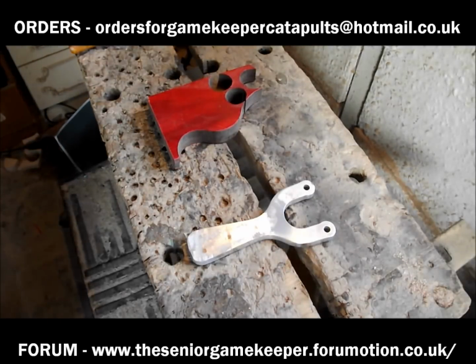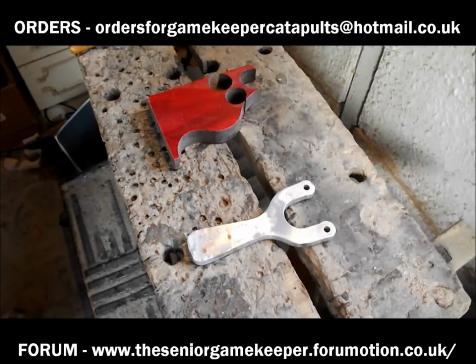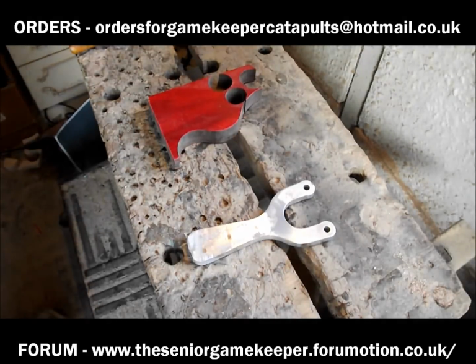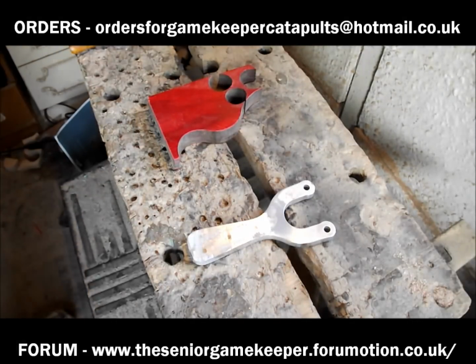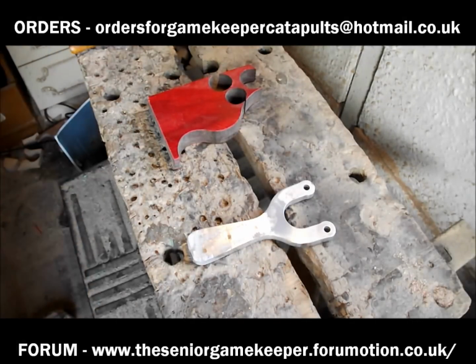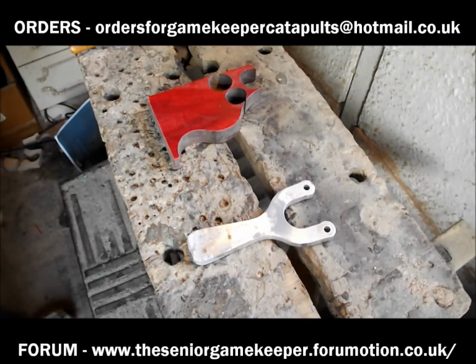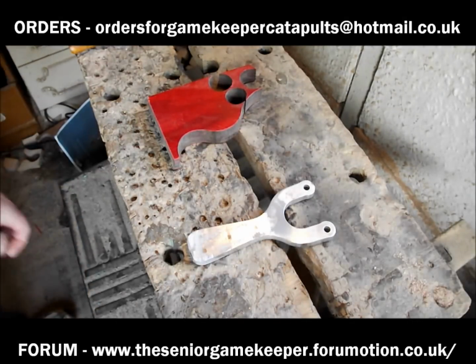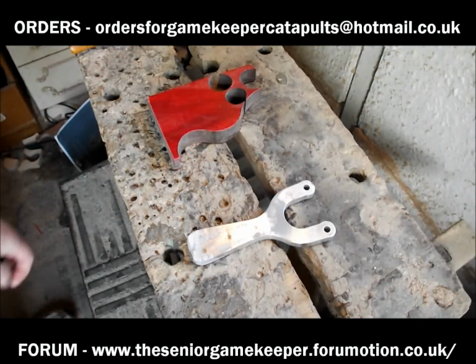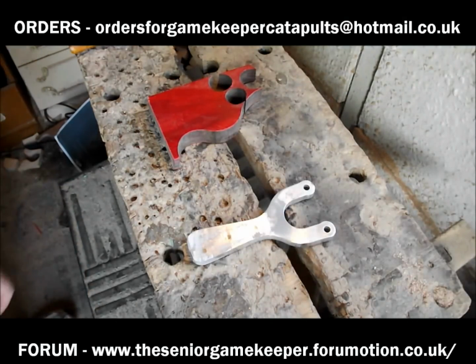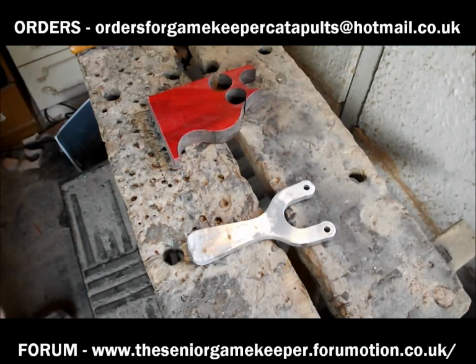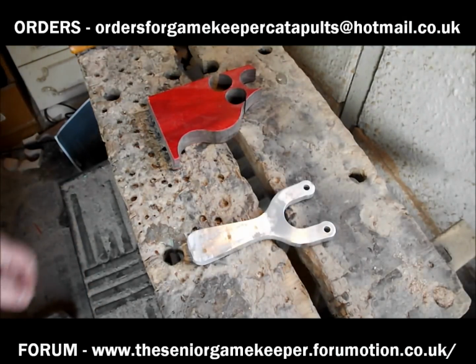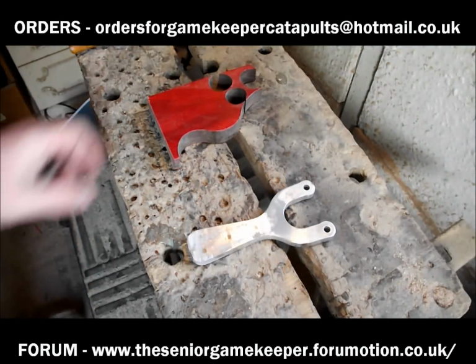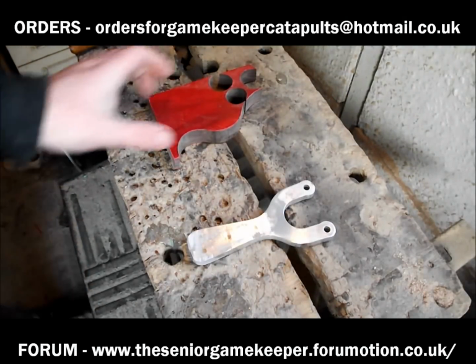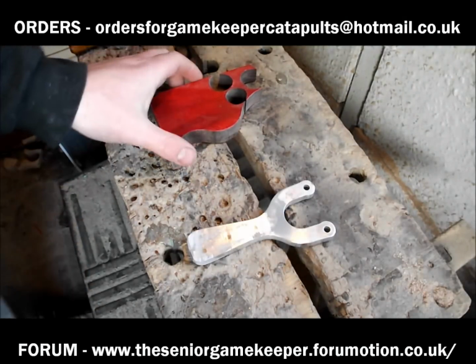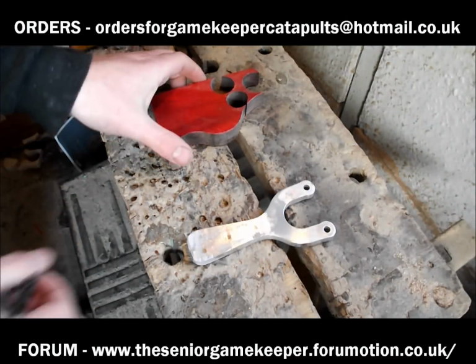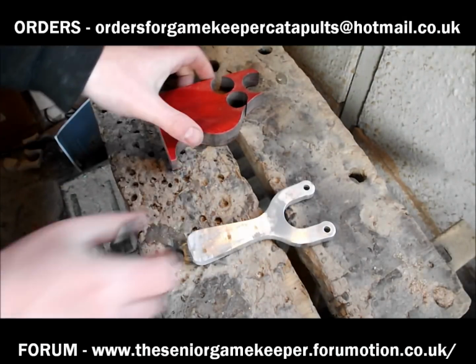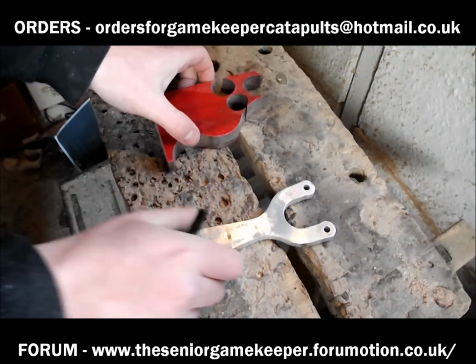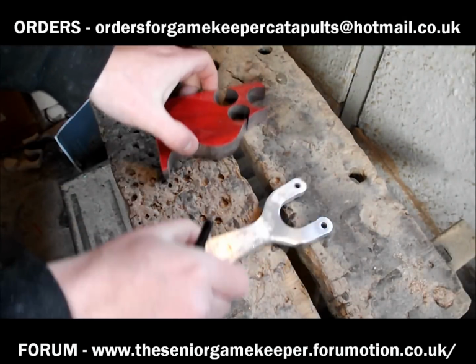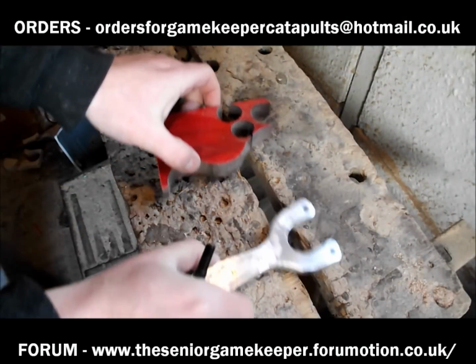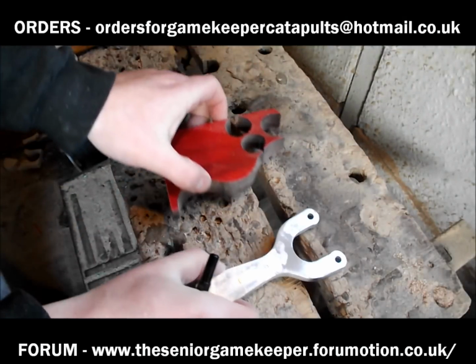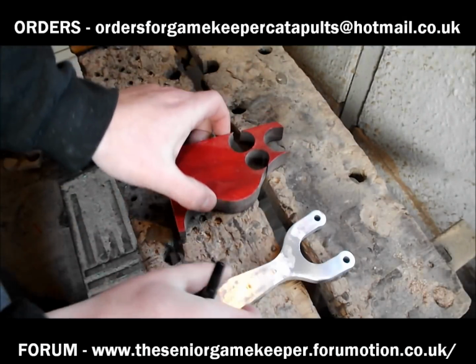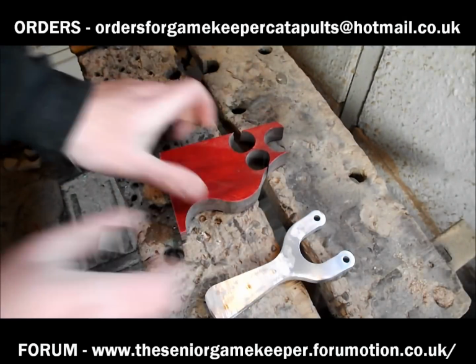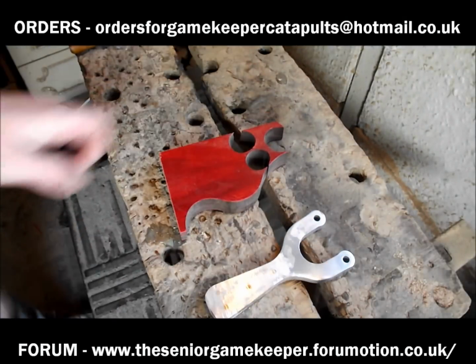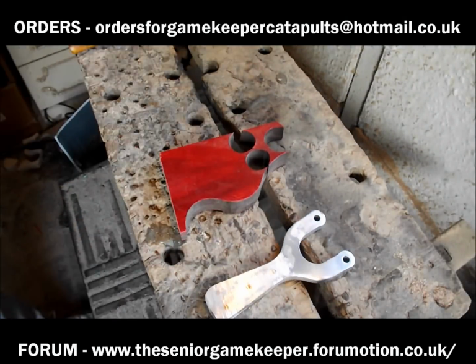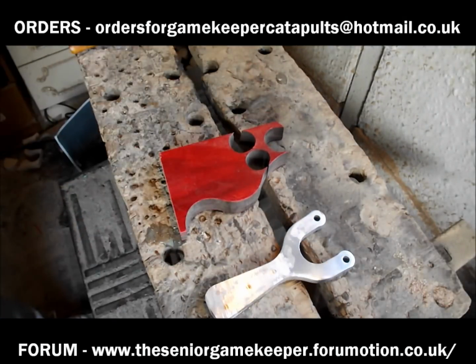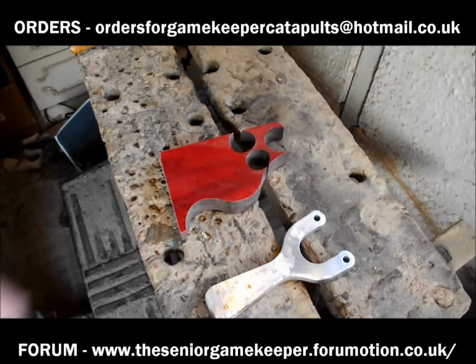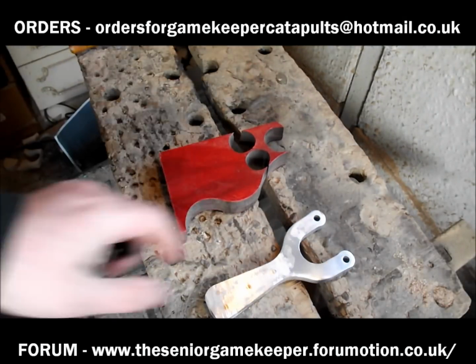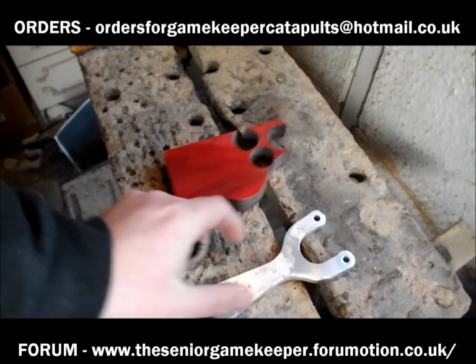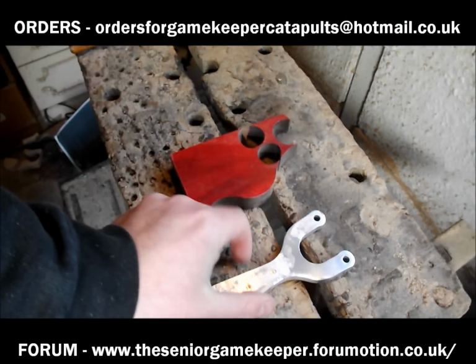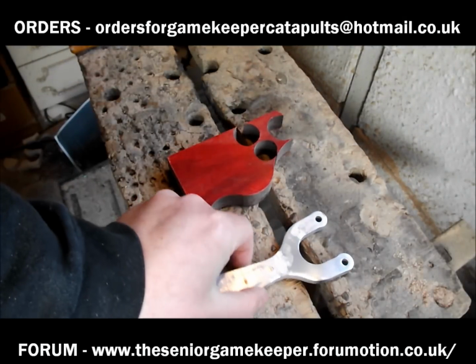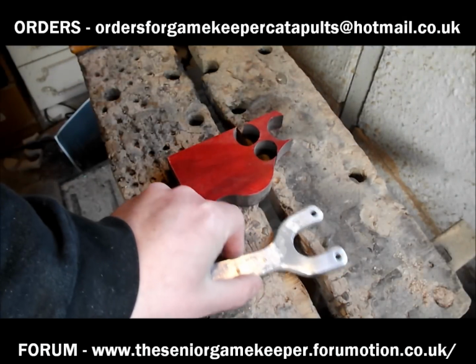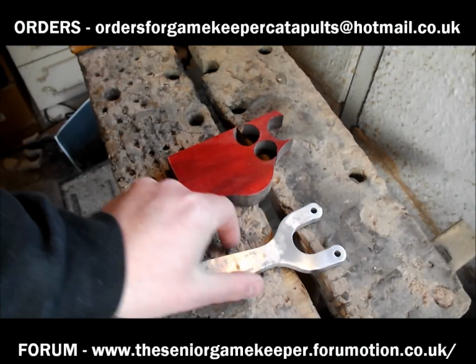All right lads, John here. Scaling vid — quite a few of us mentioned about it.